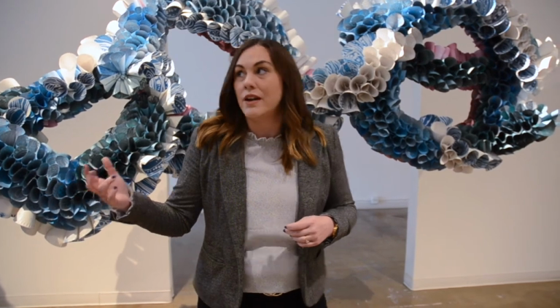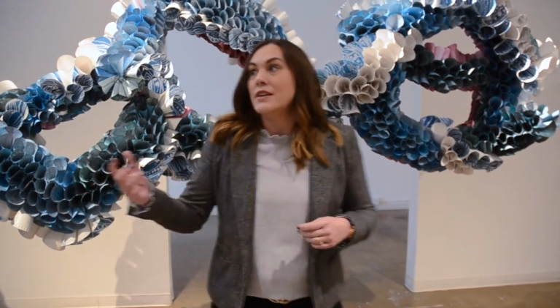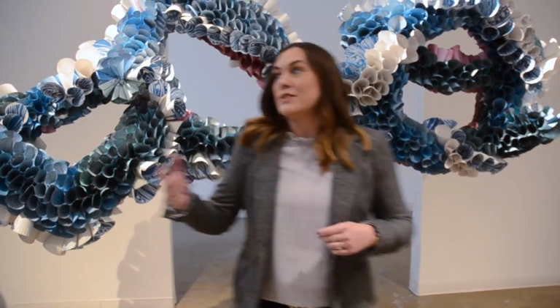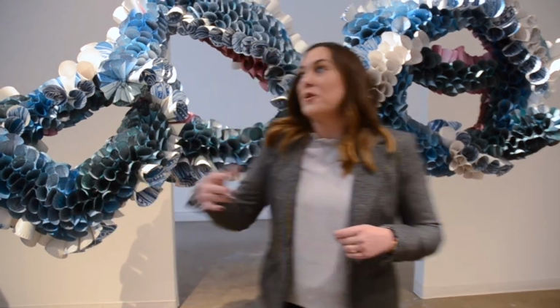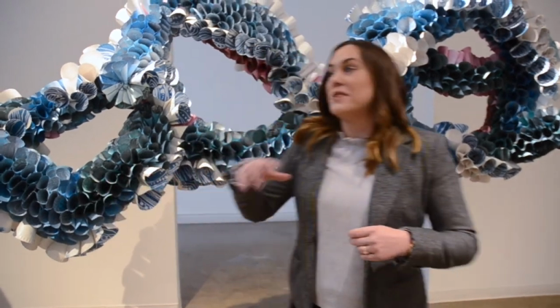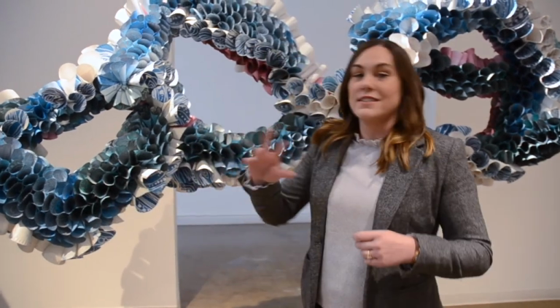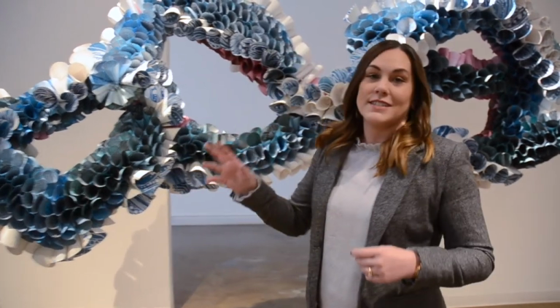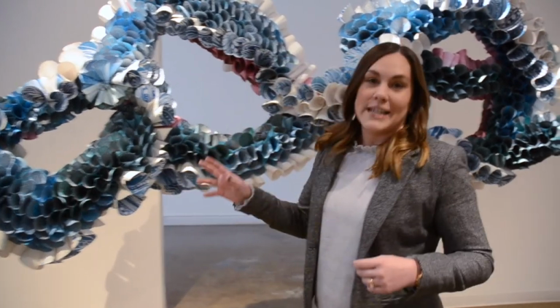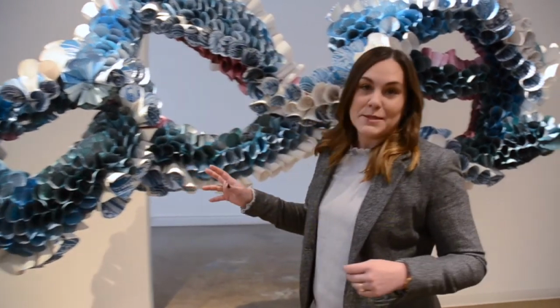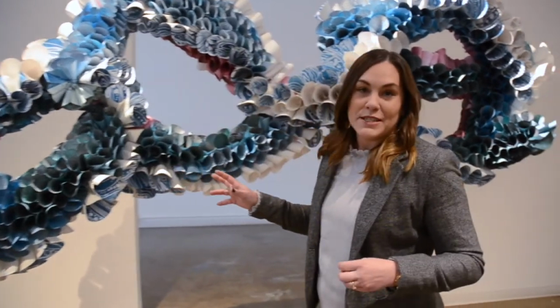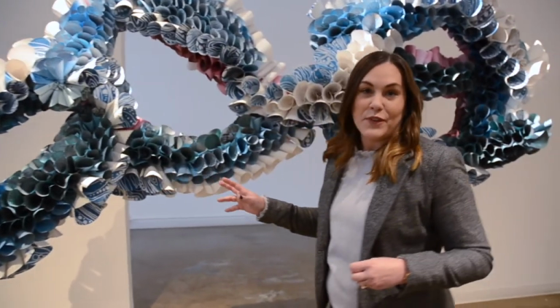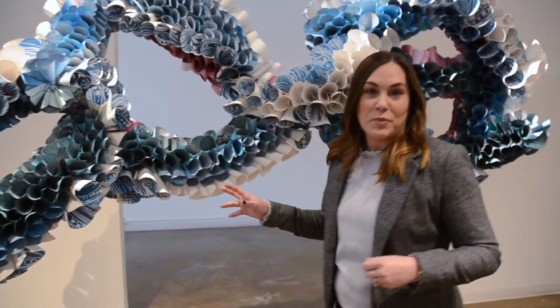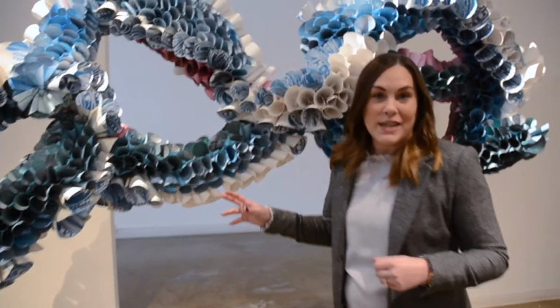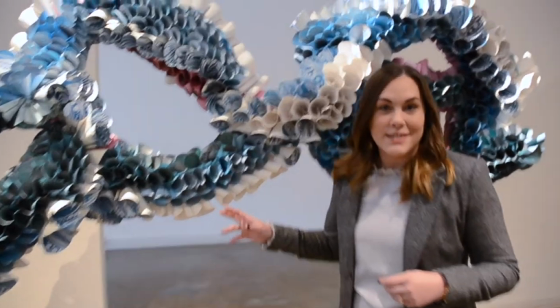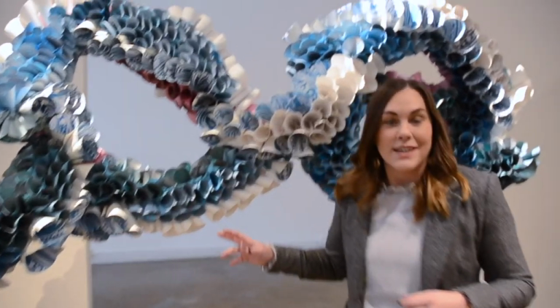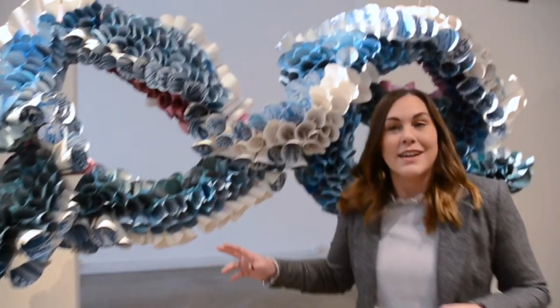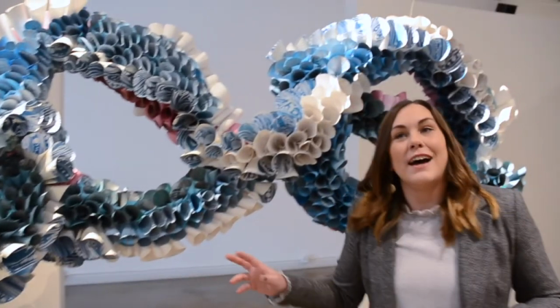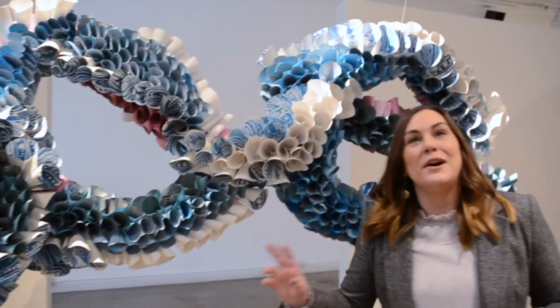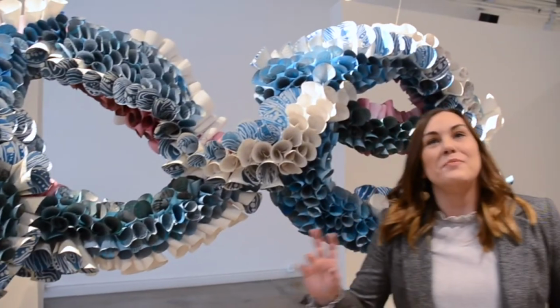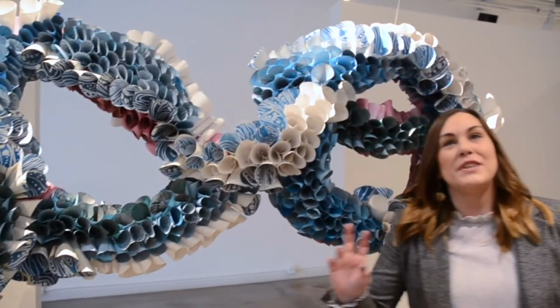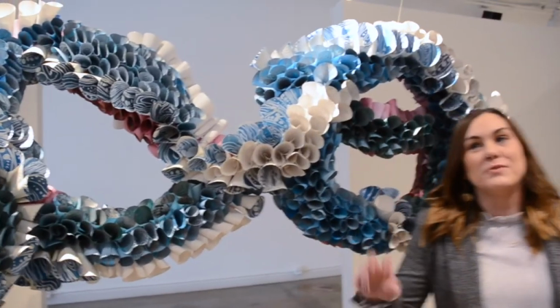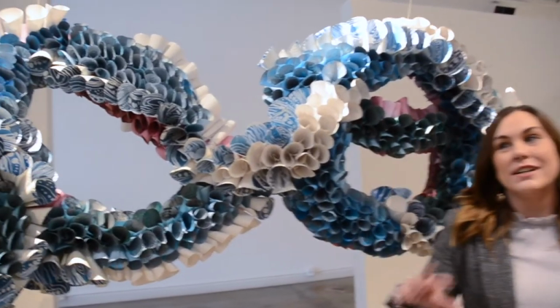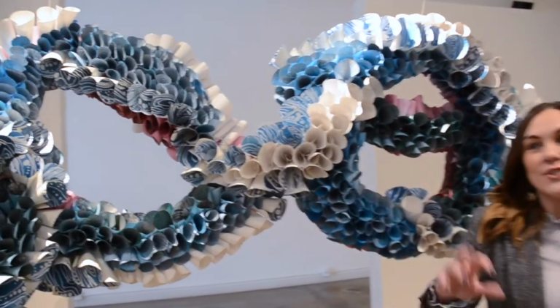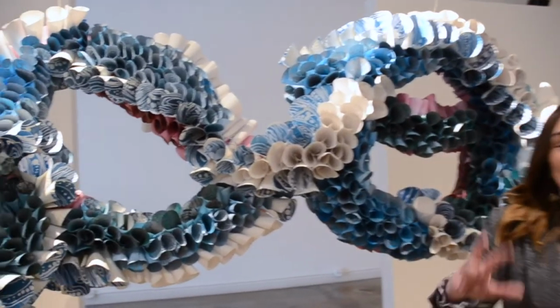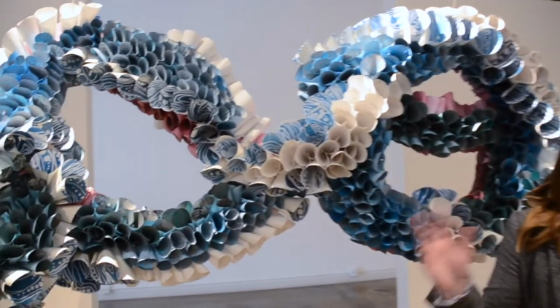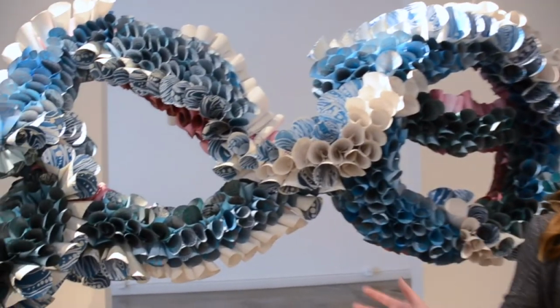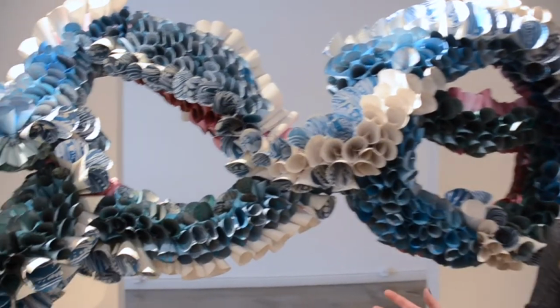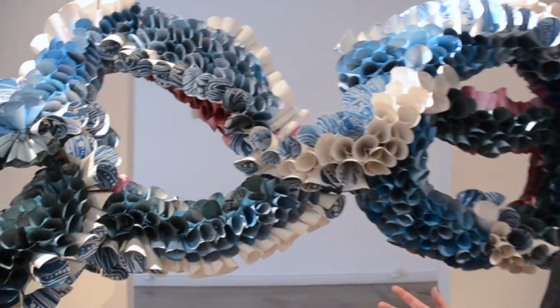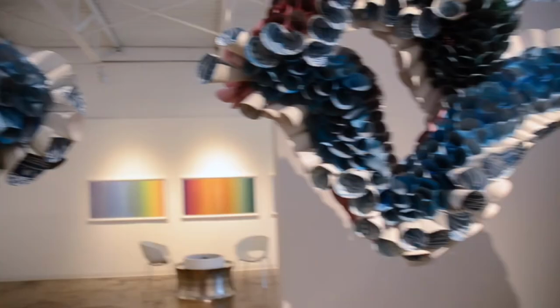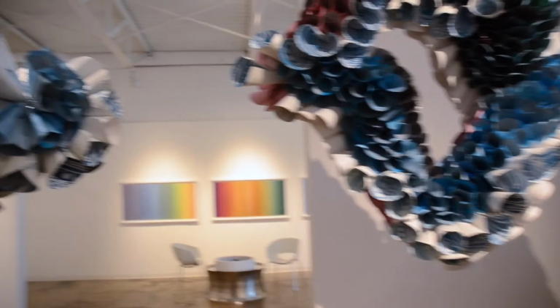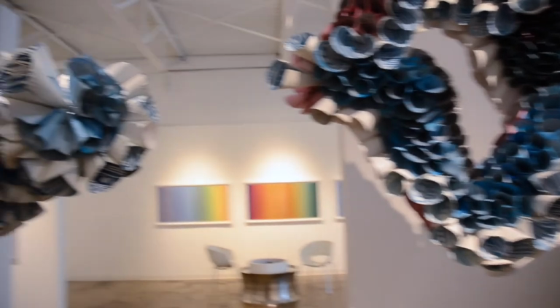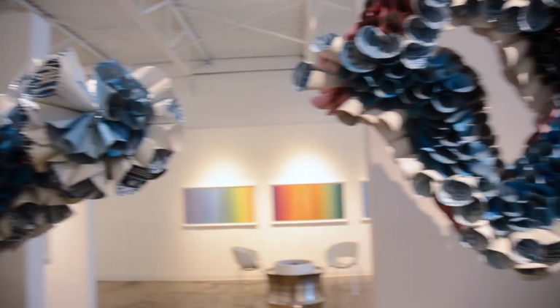This is a site-specific piece called 'Together.'